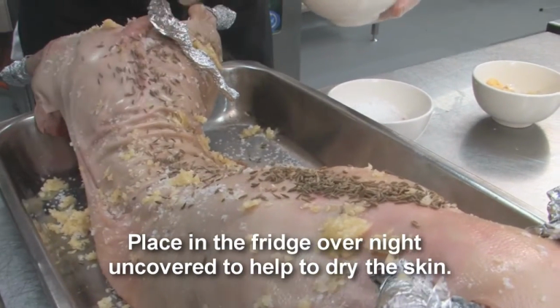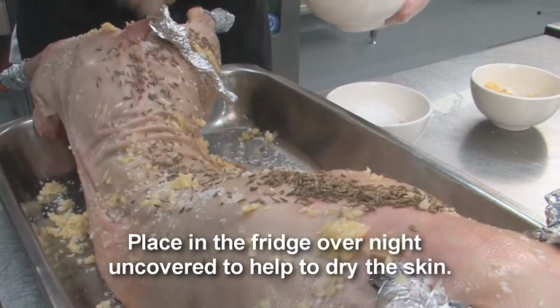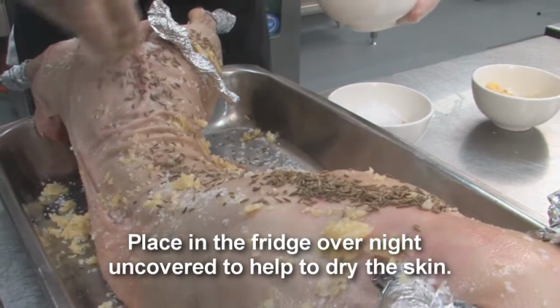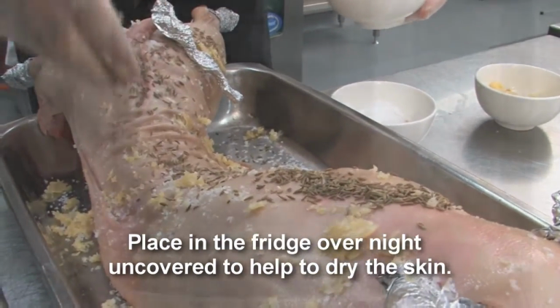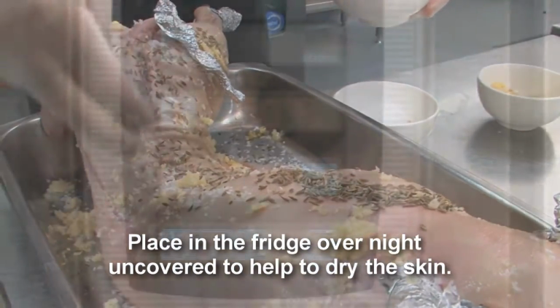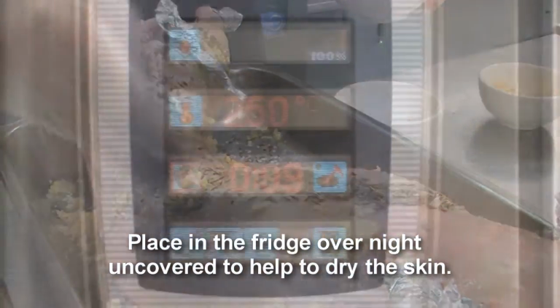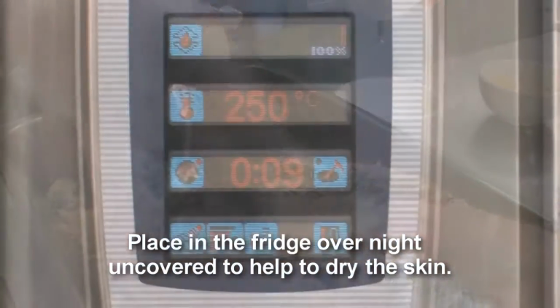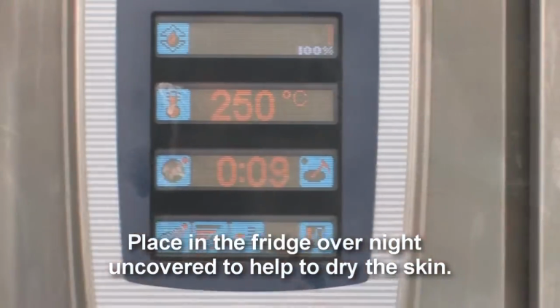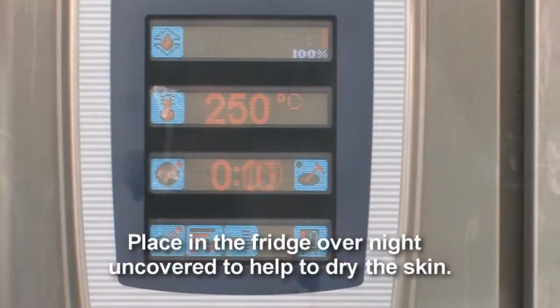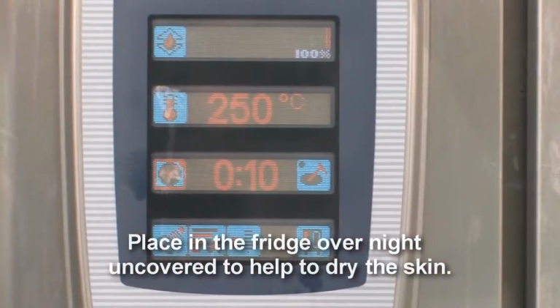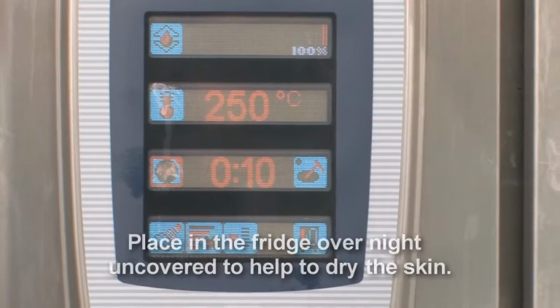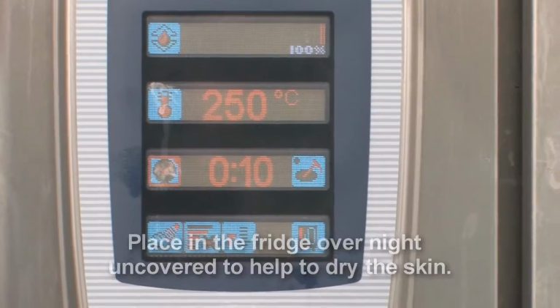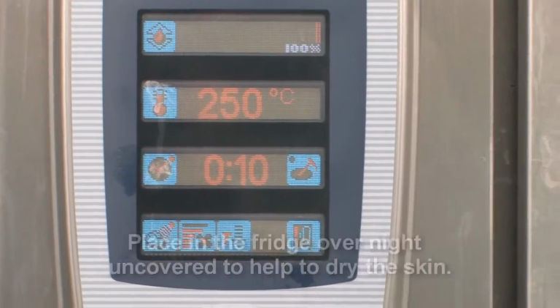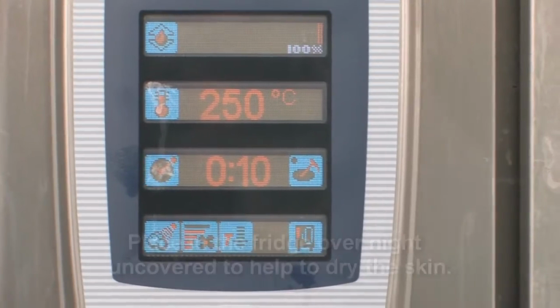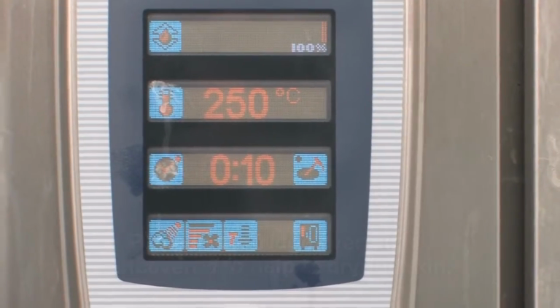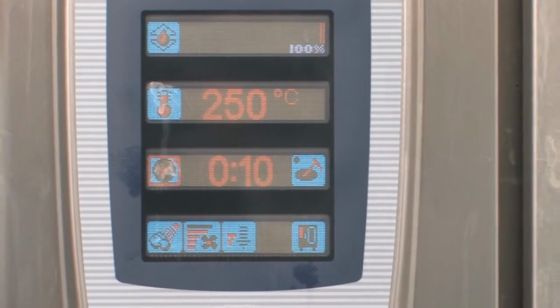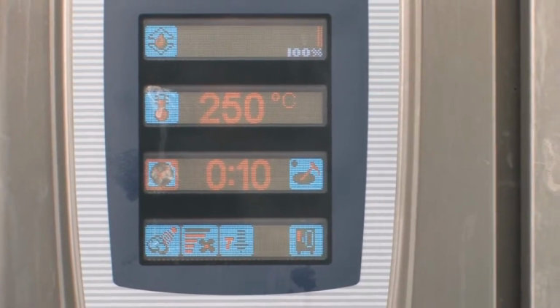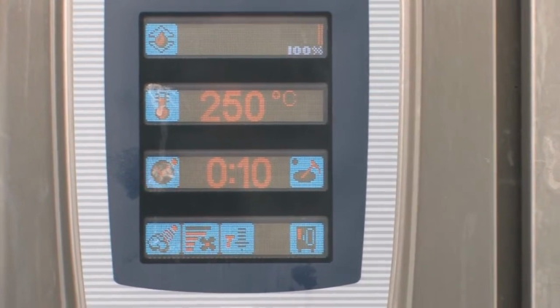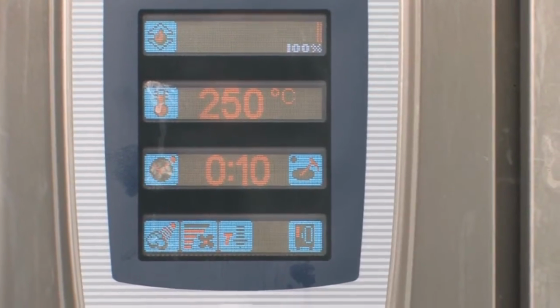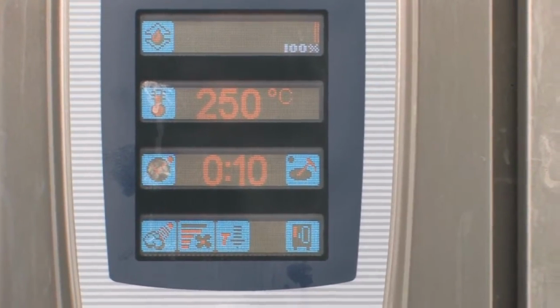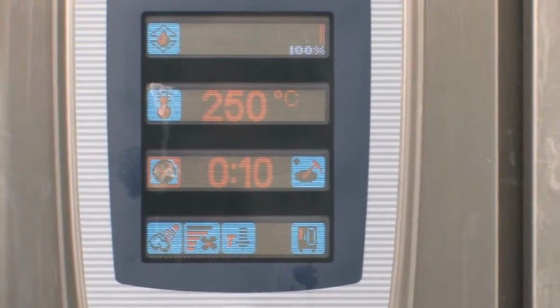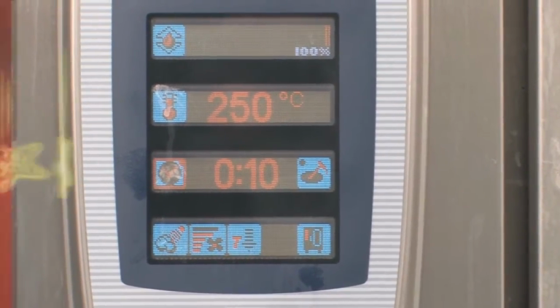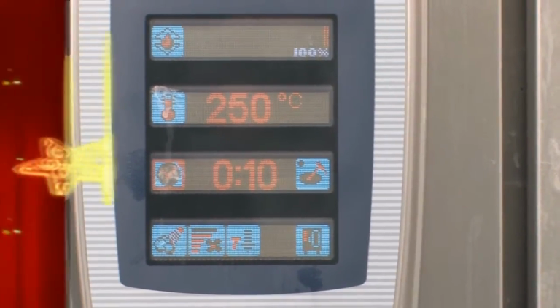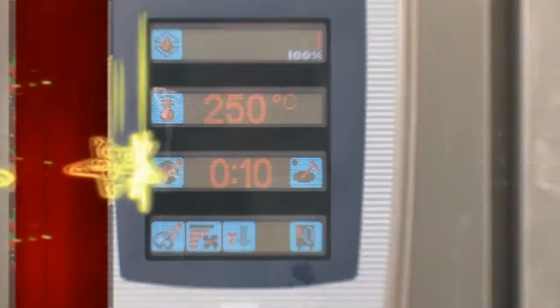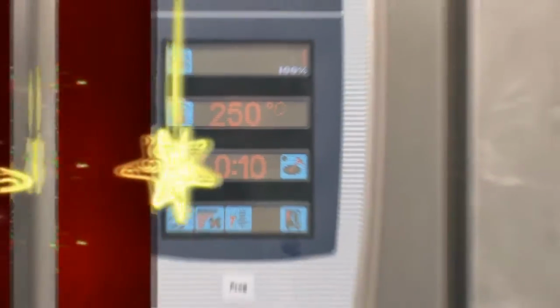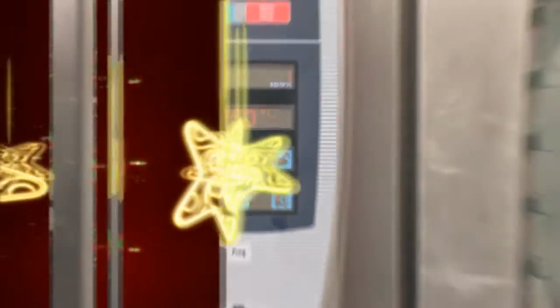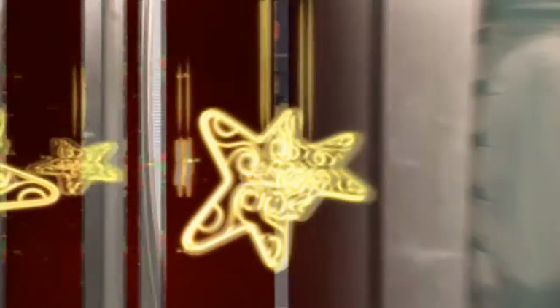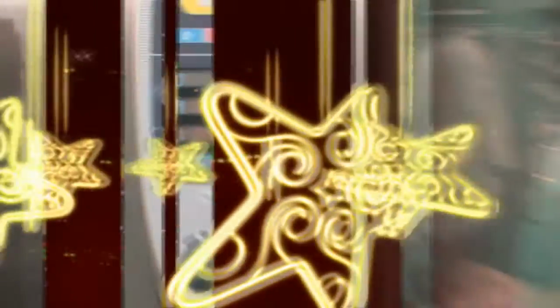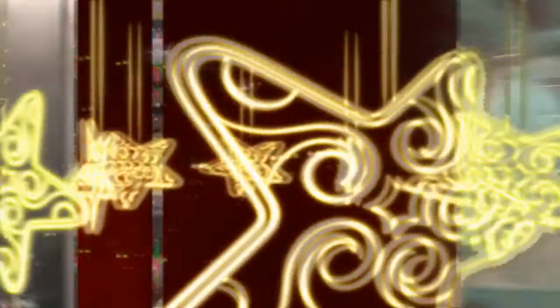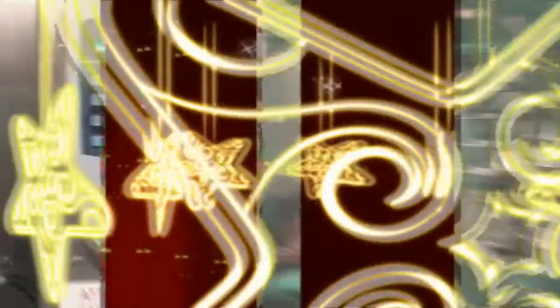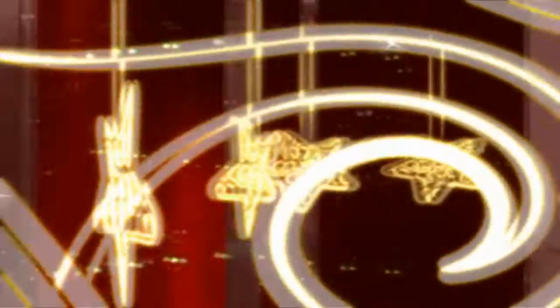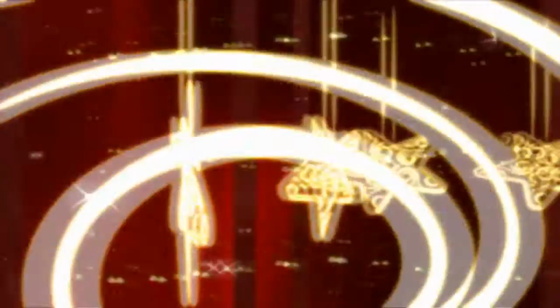Then we put it in the oven for 10 minutes at 250 degrees.